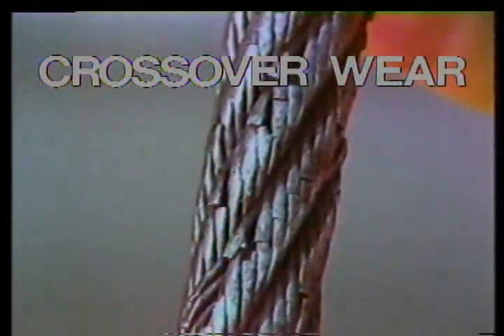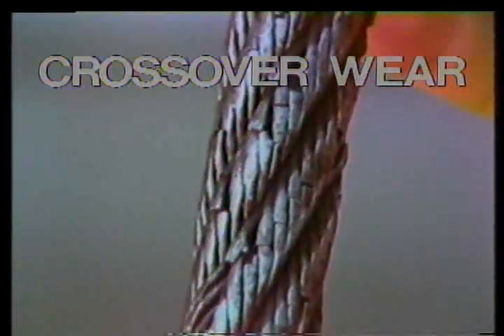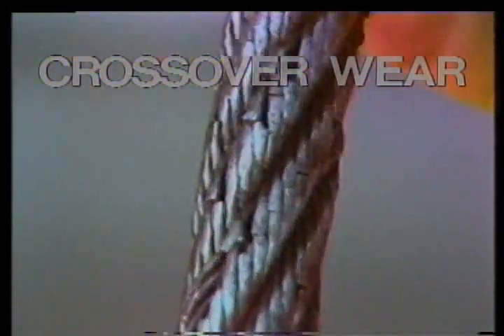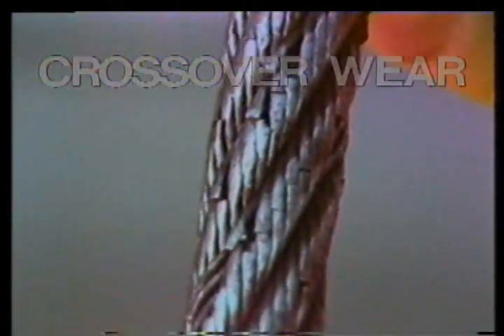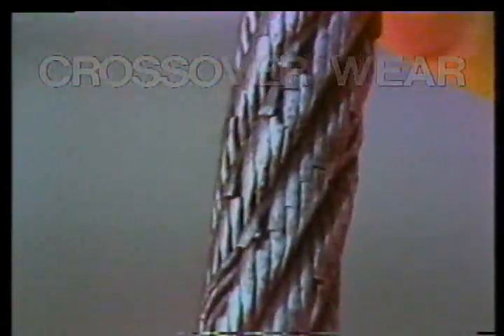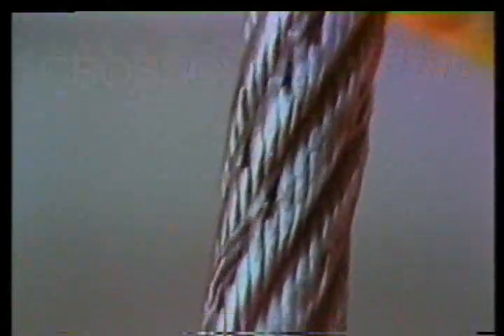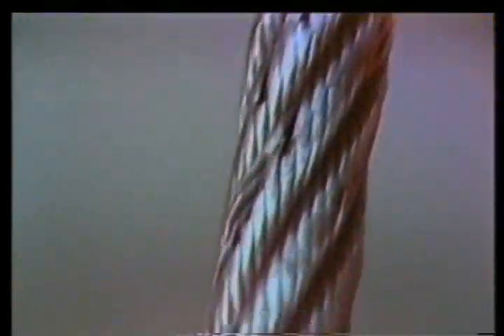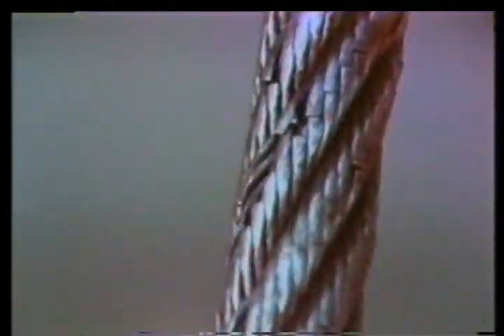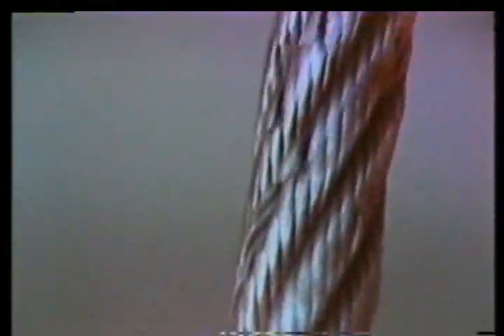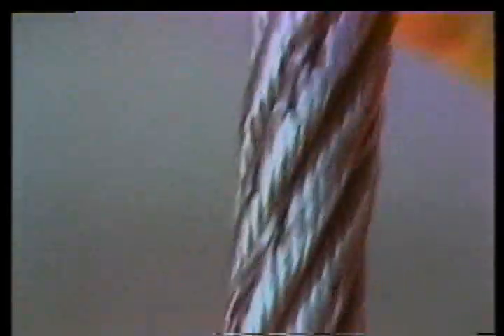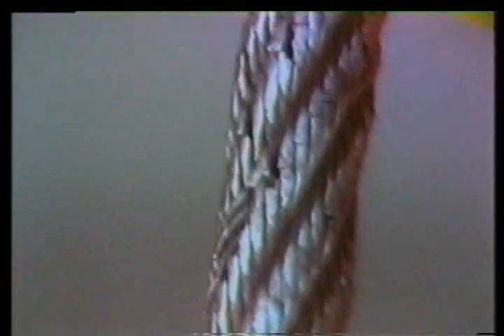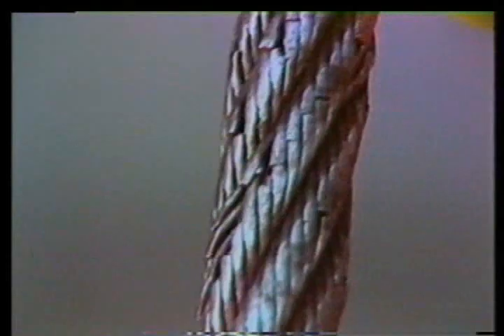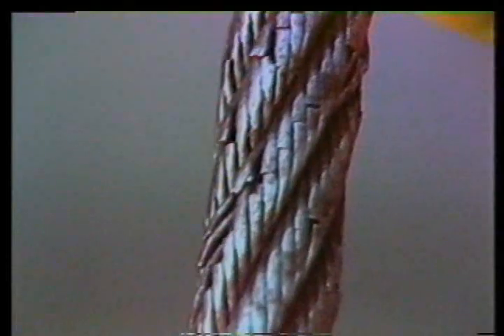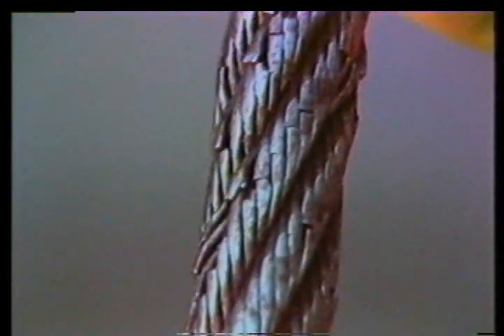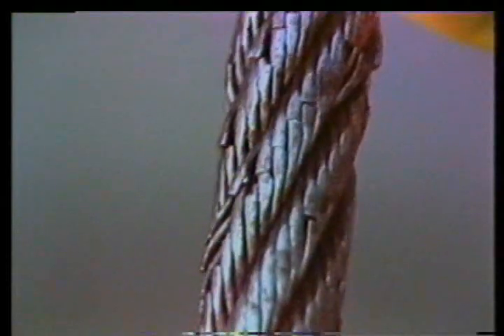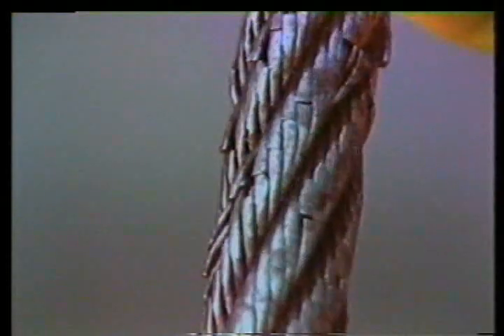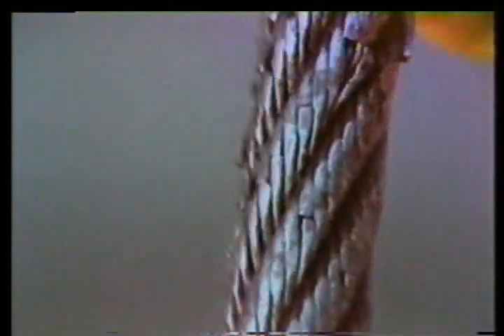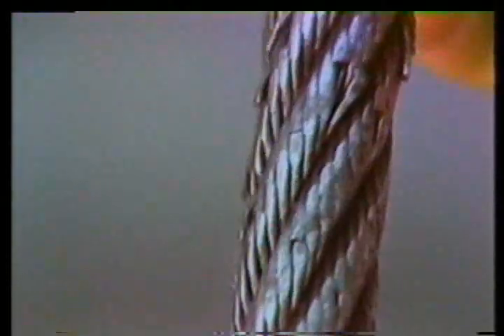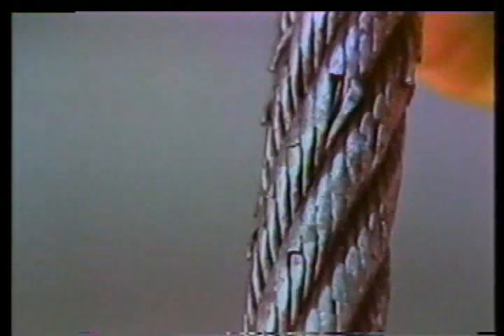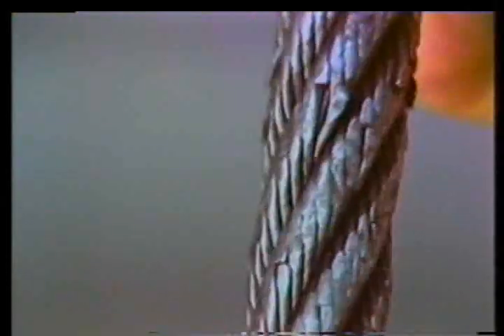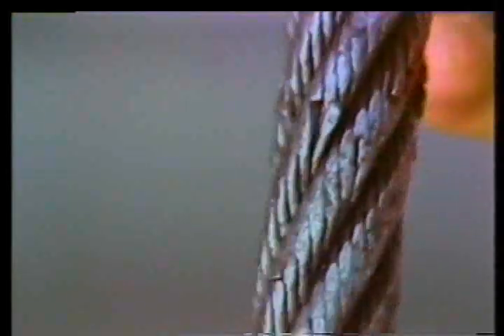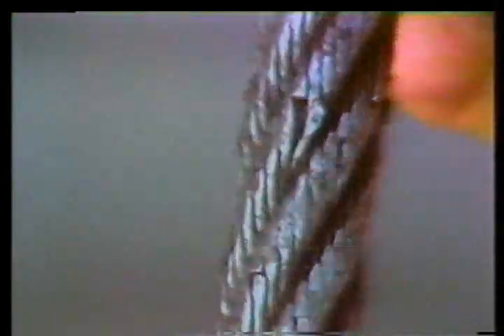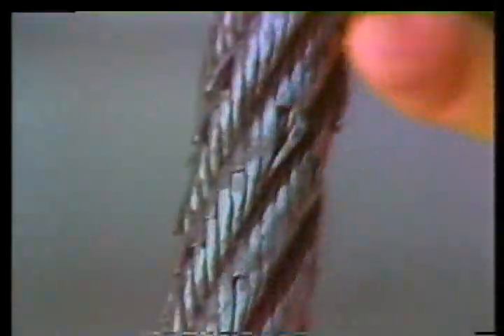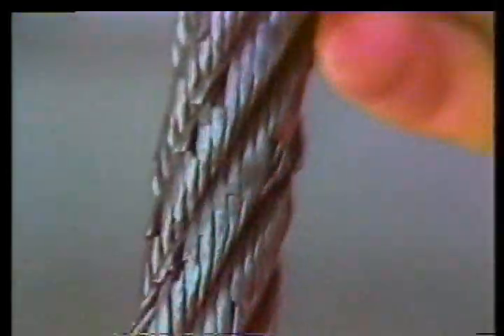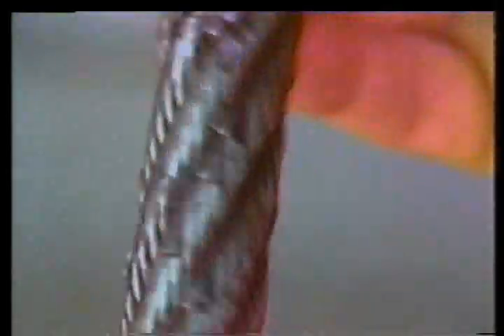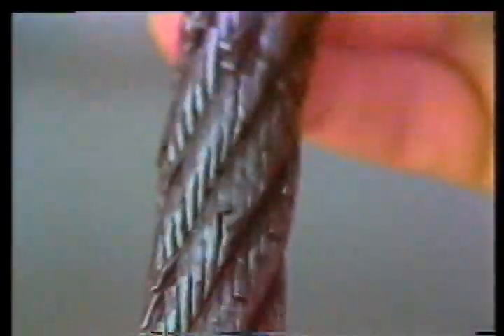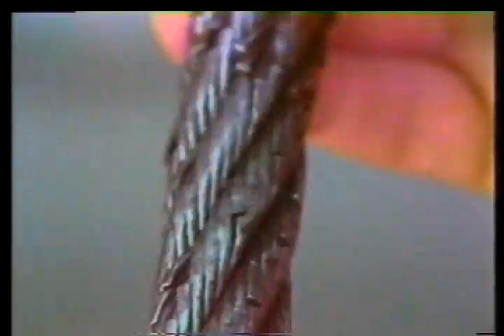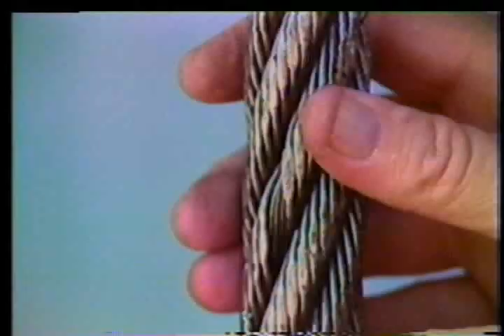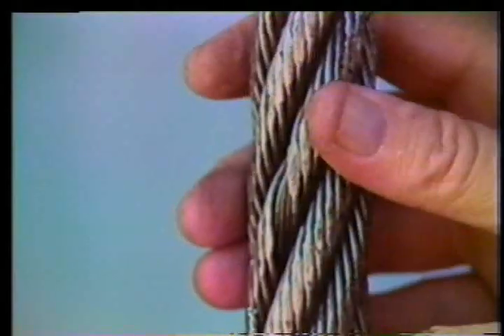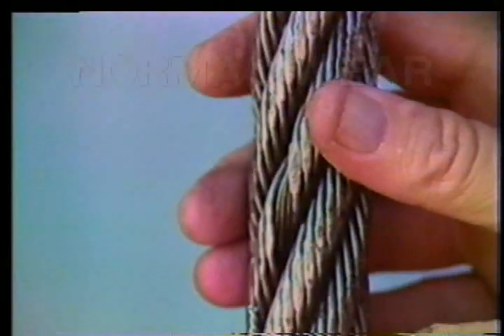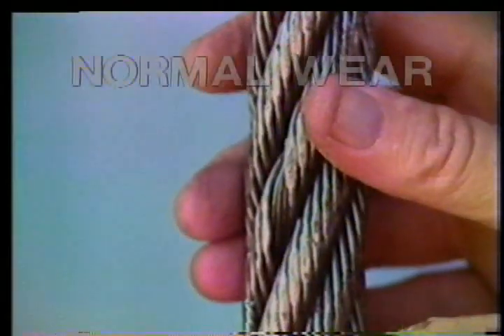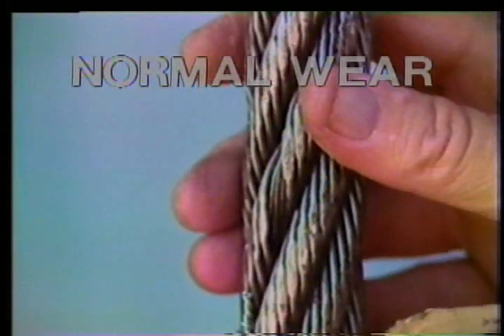A few broken wires are okay; a lot are not. Normal wear is expected, but monitor carefully.